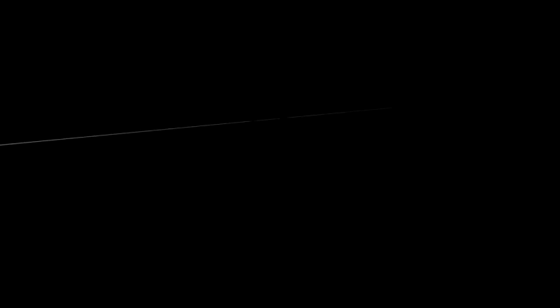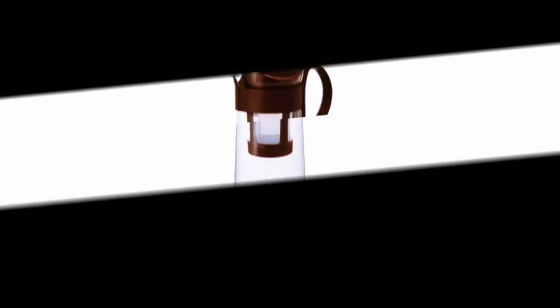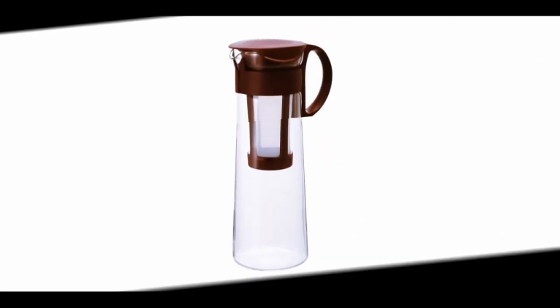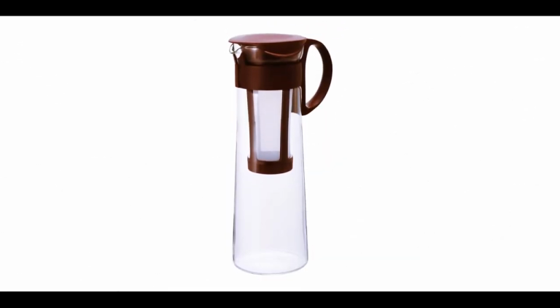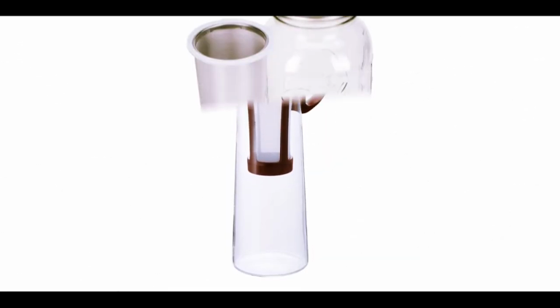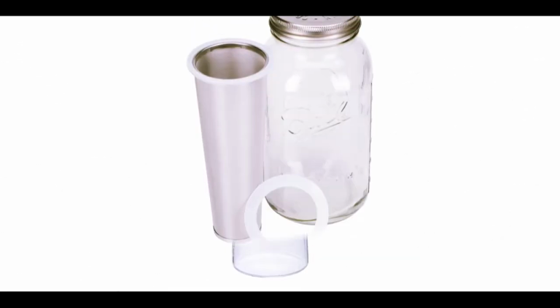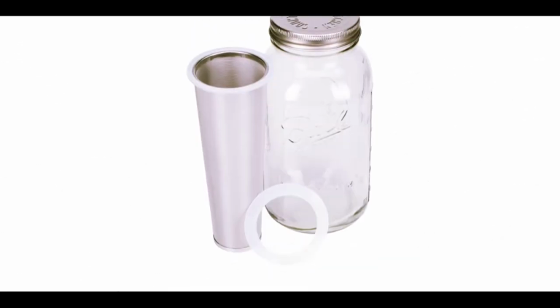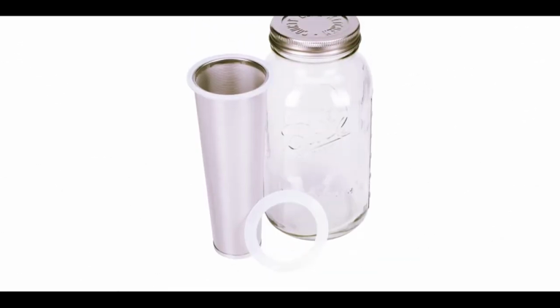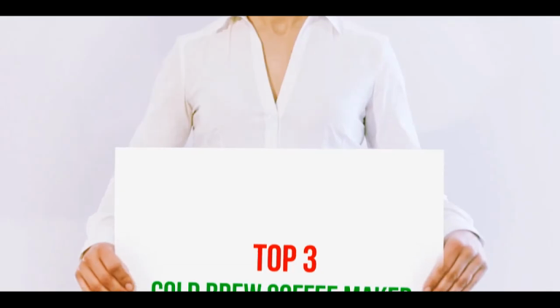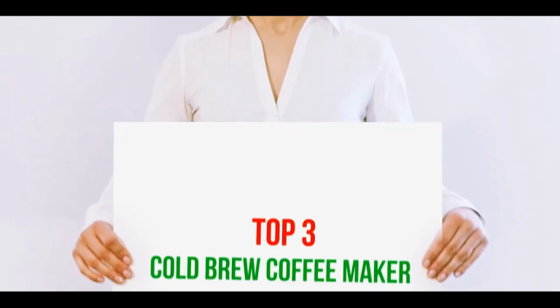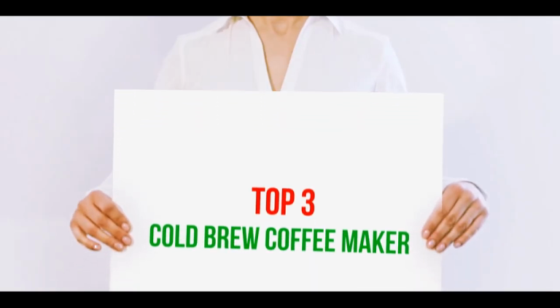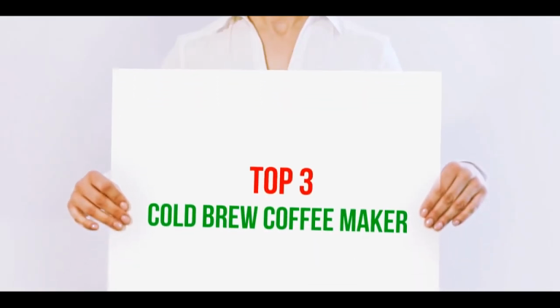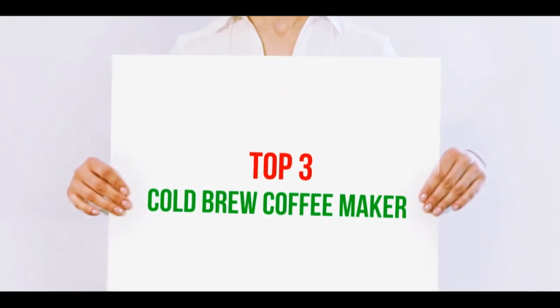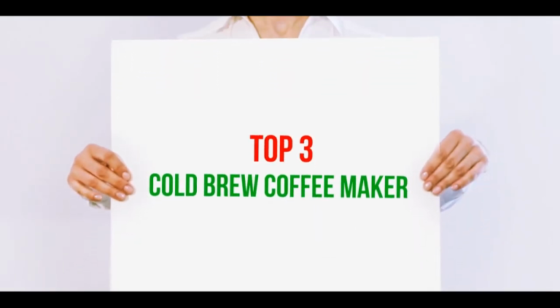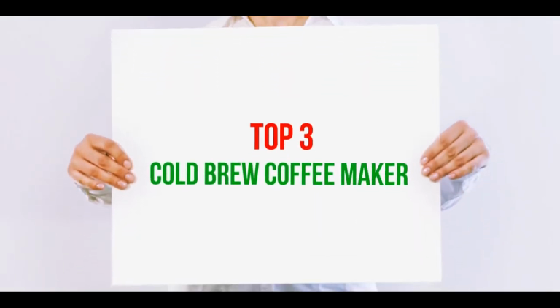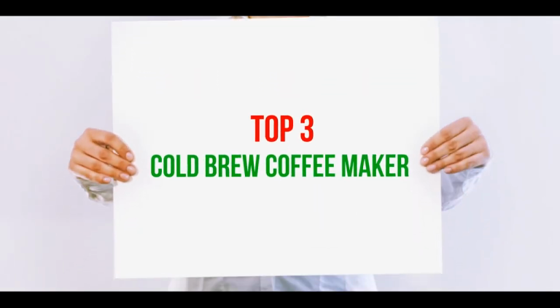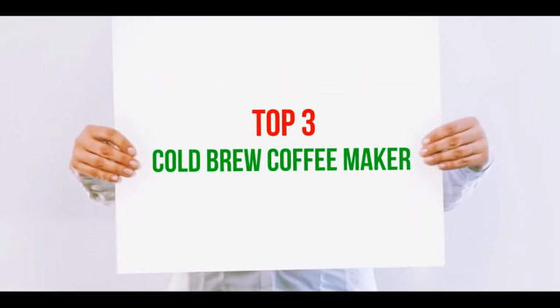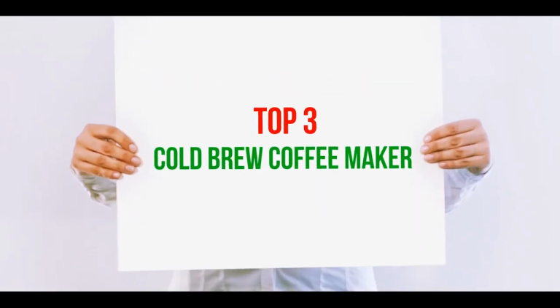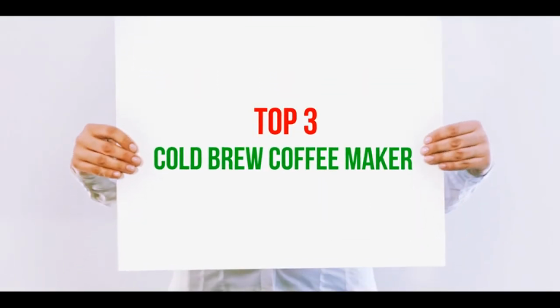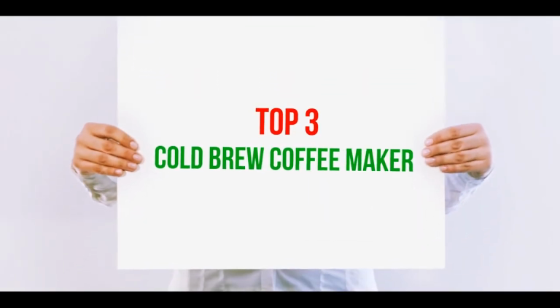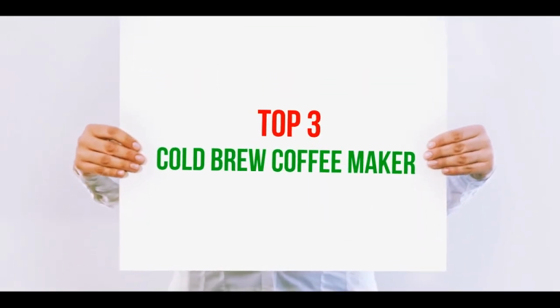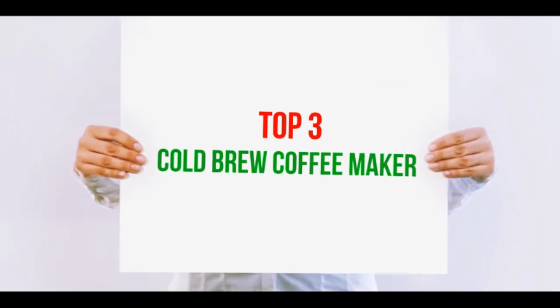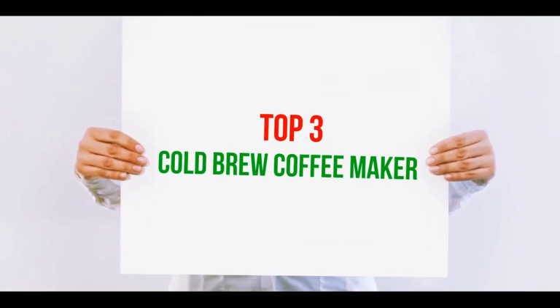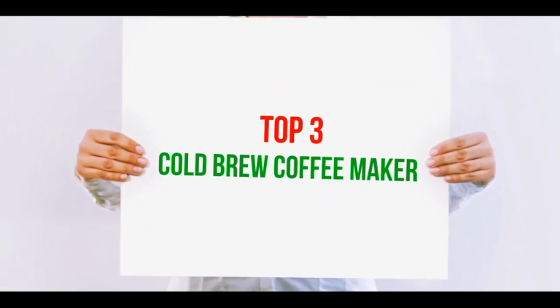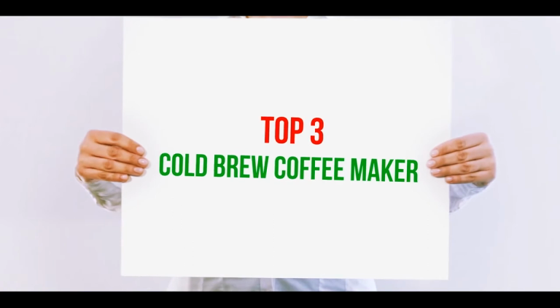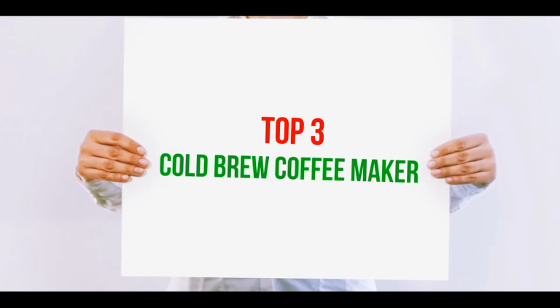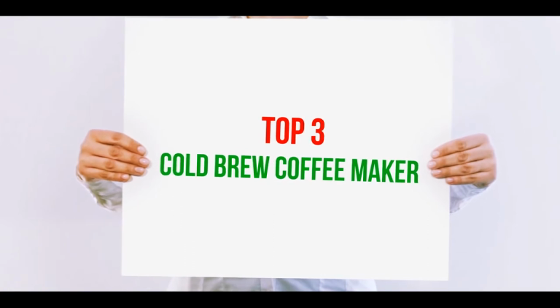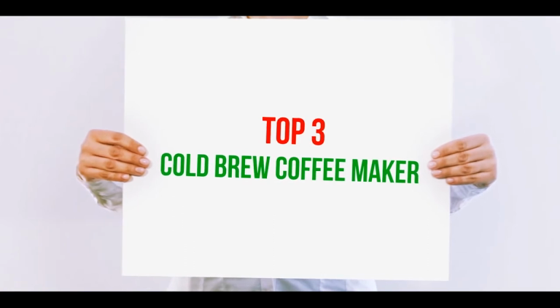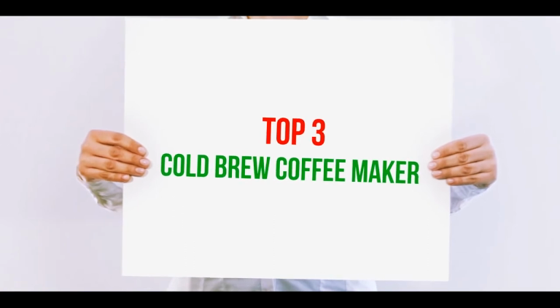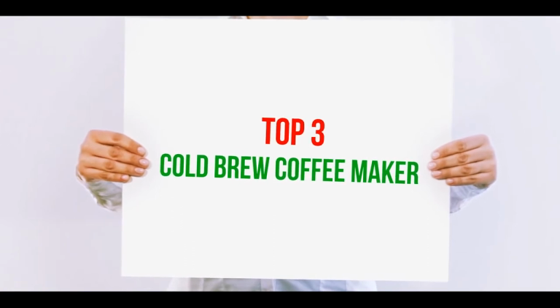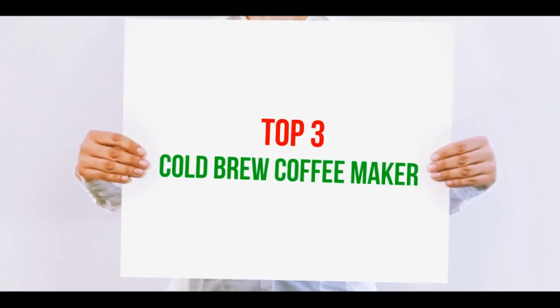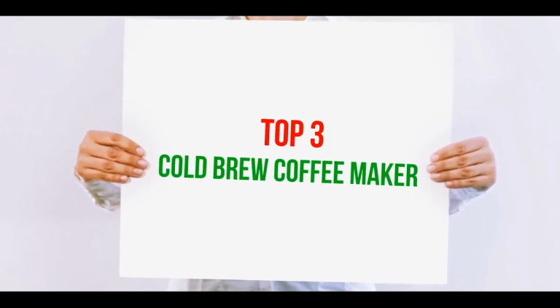Hi guys, welcome back to my channel. In today's video, we're gonna check out the top 3 best cold brew coffee makers.